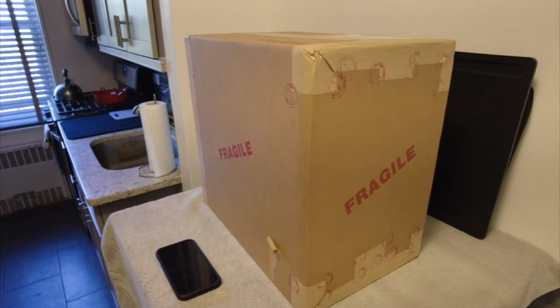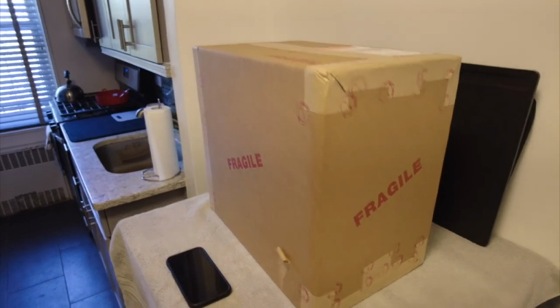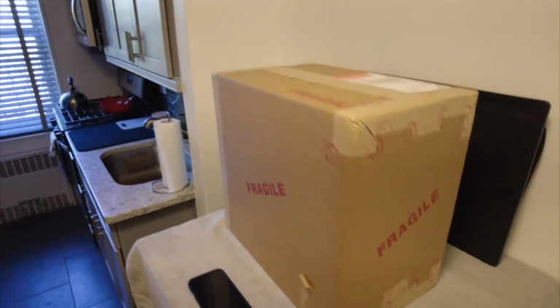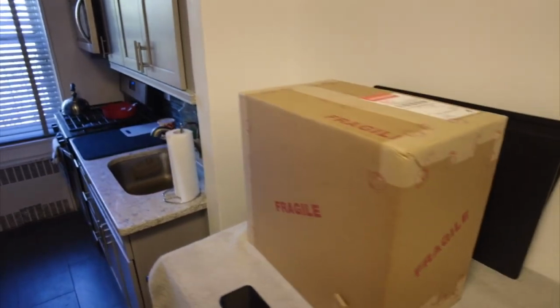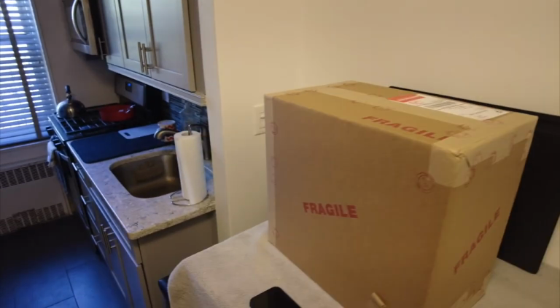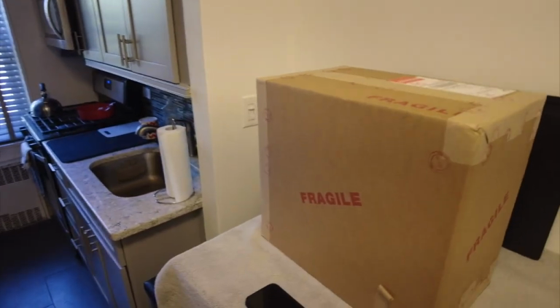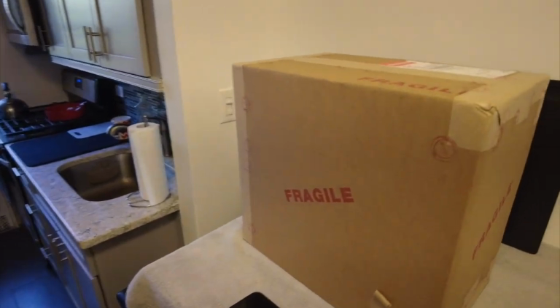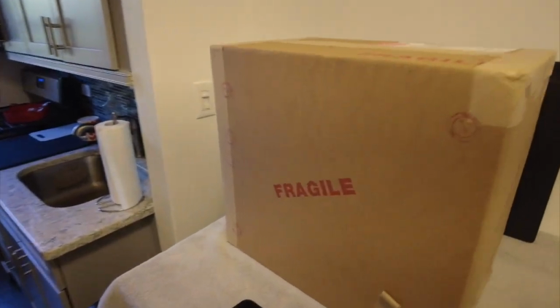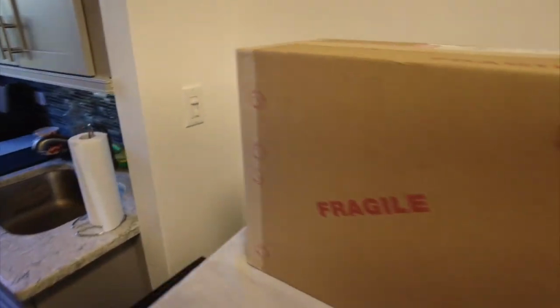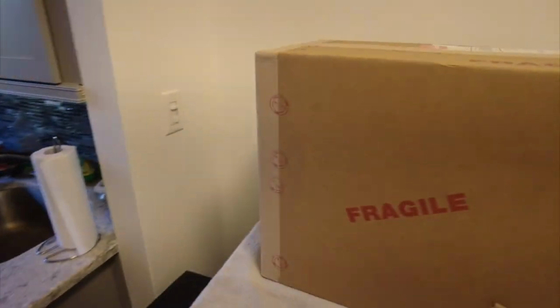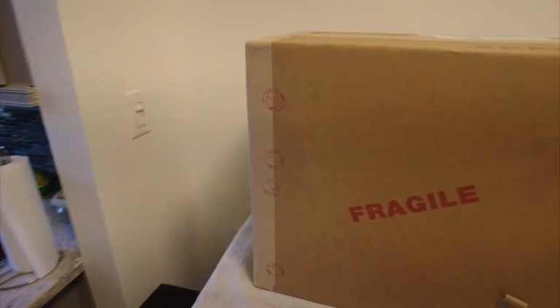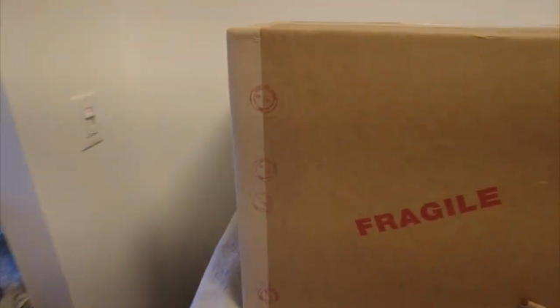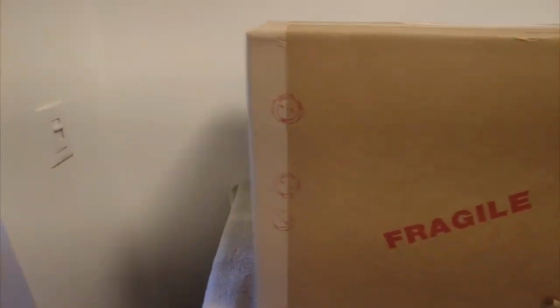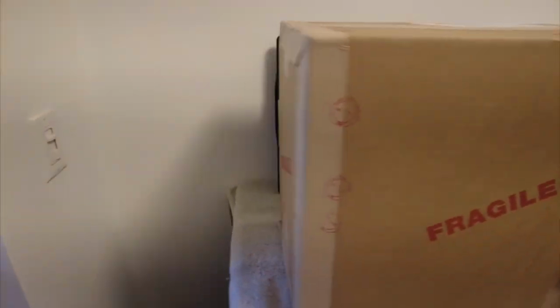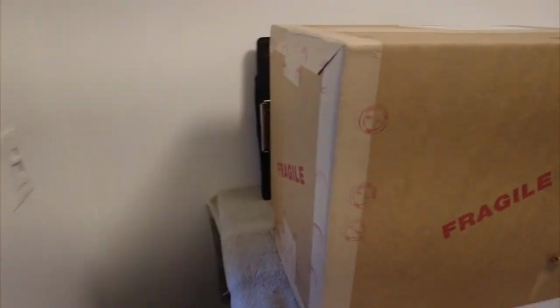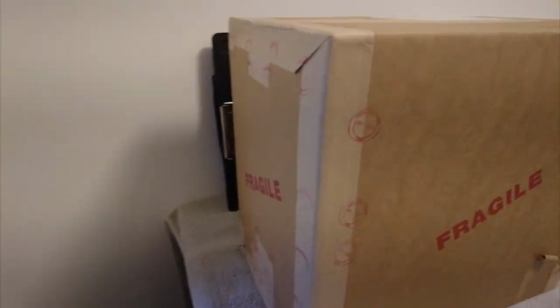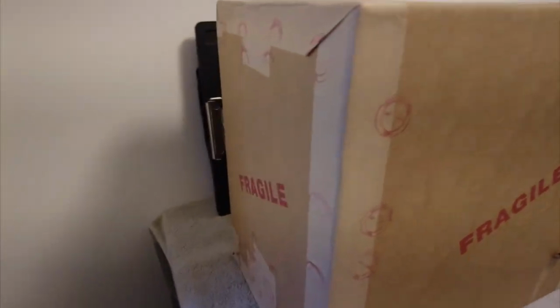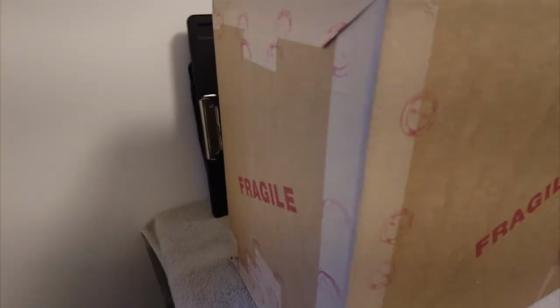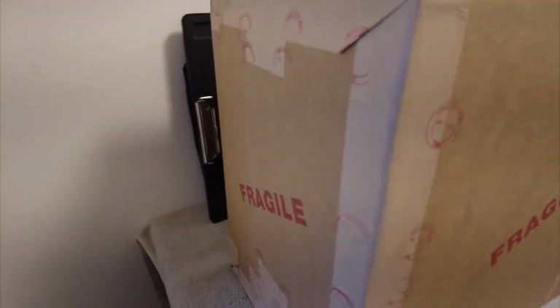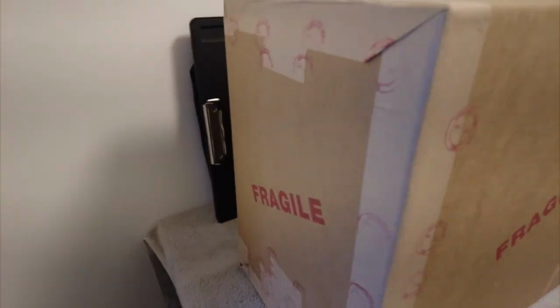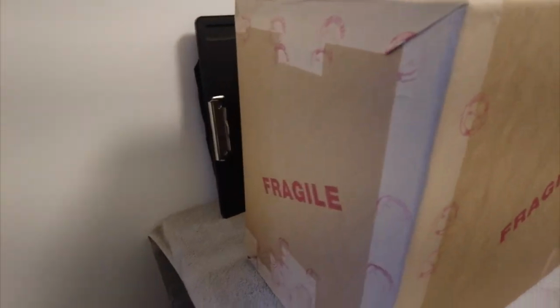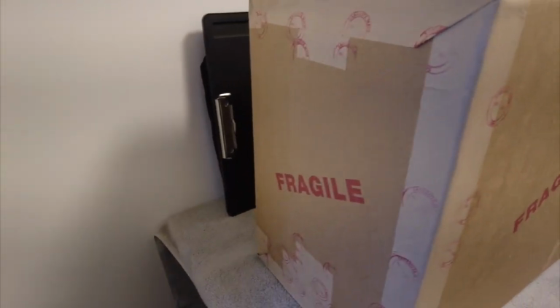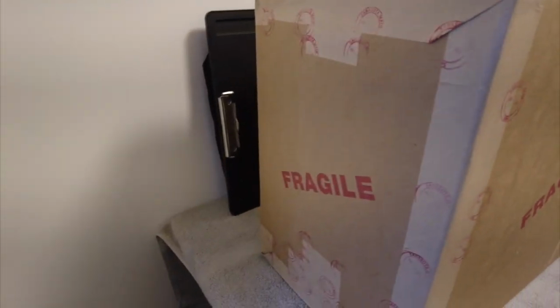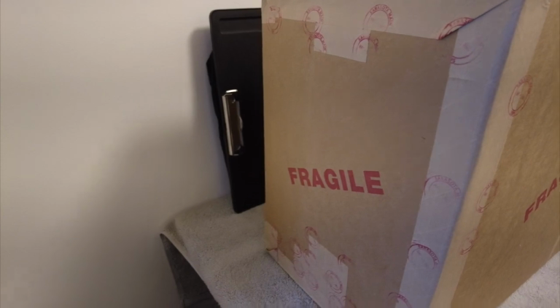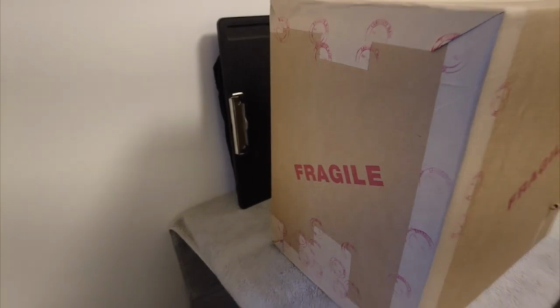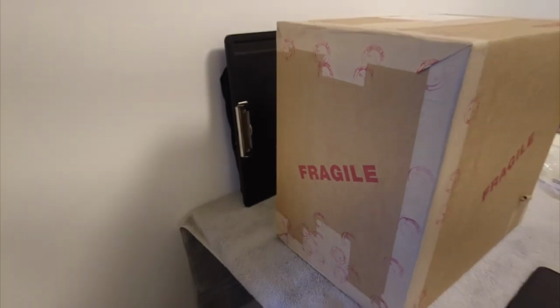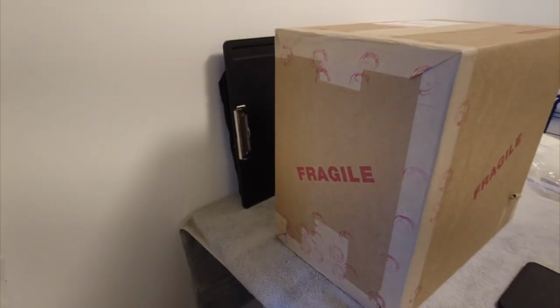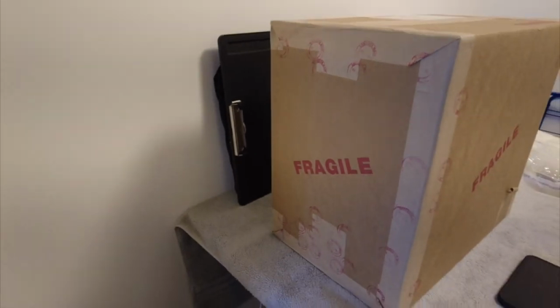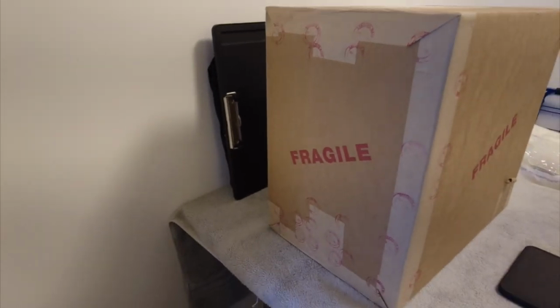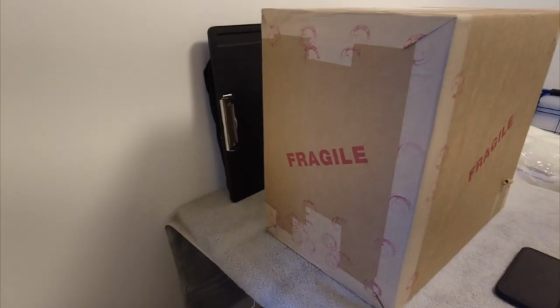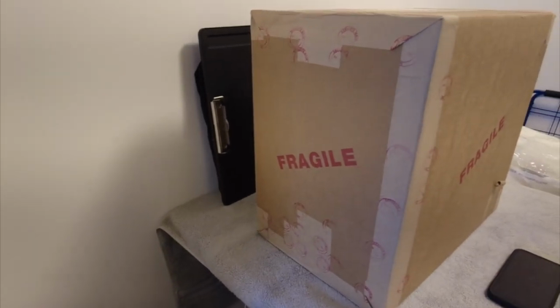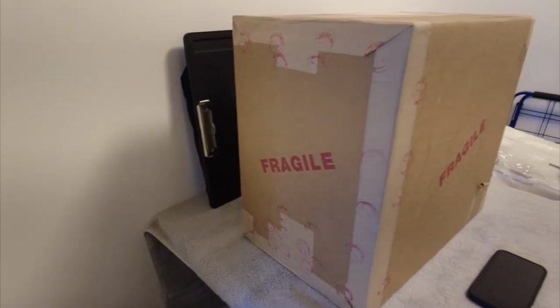You know what that box means — slabbed comic books from CGC. Let's go!